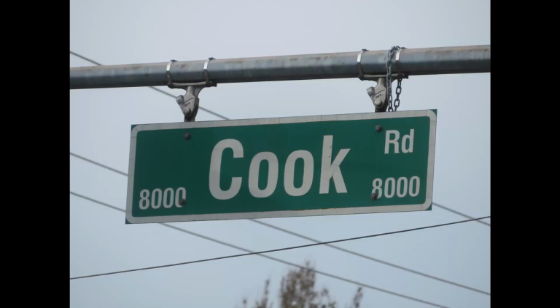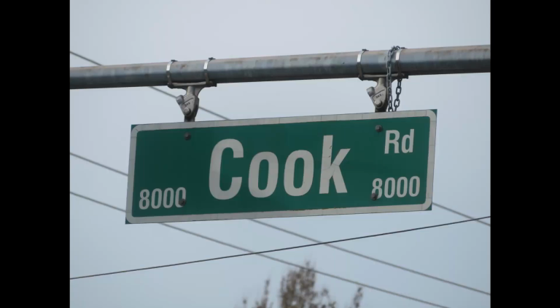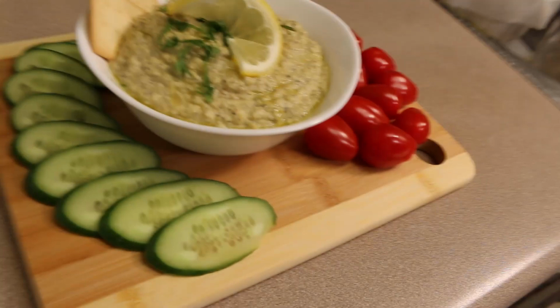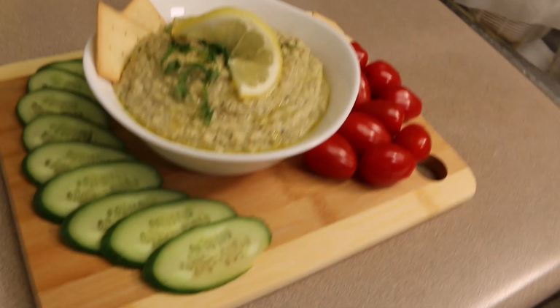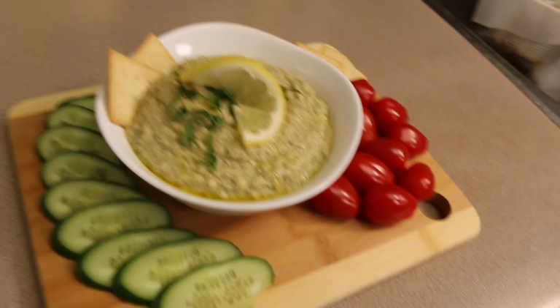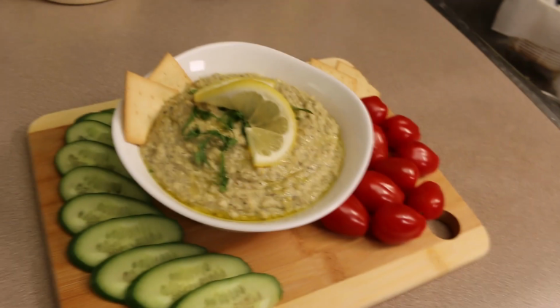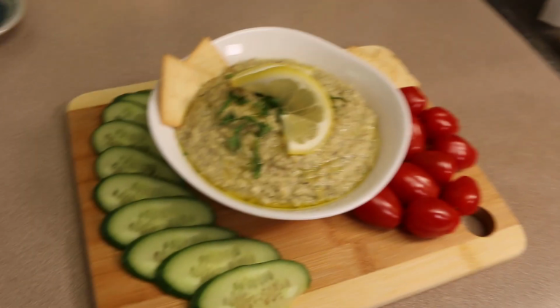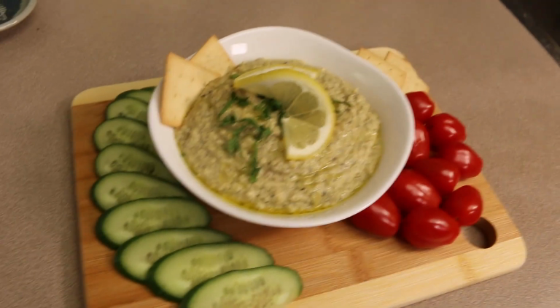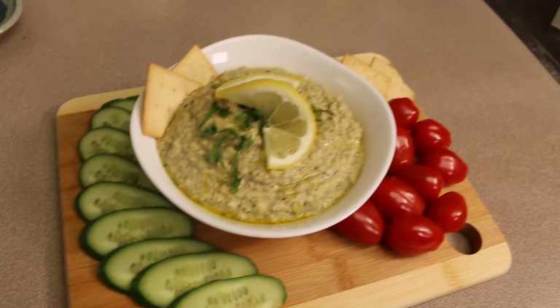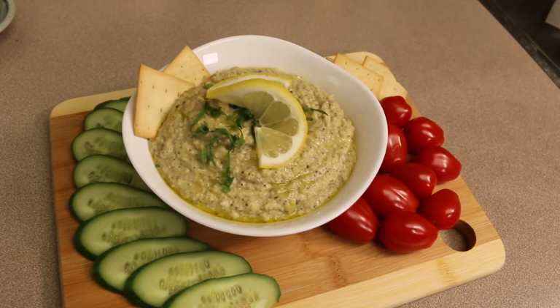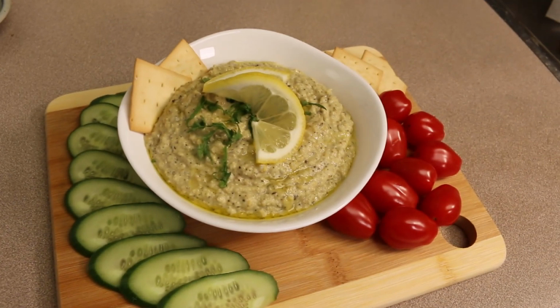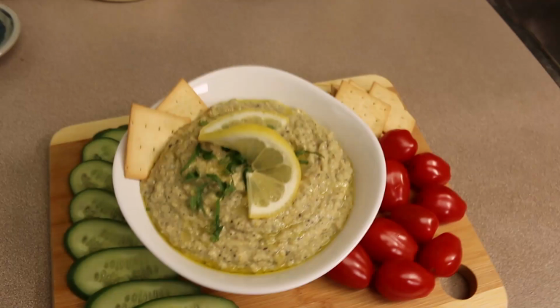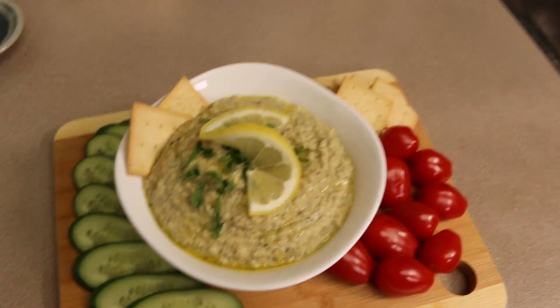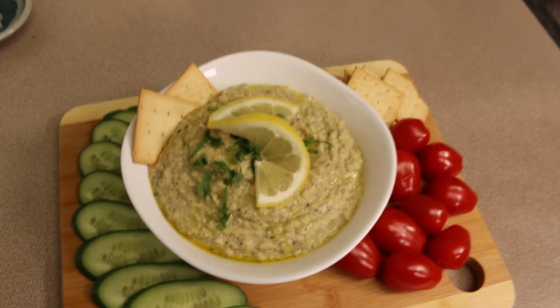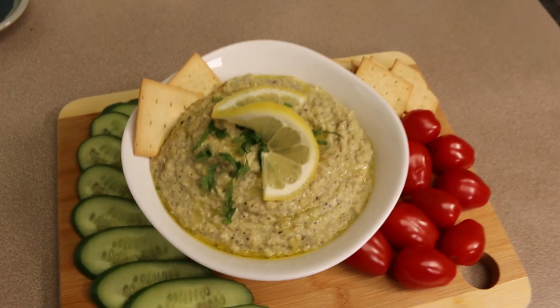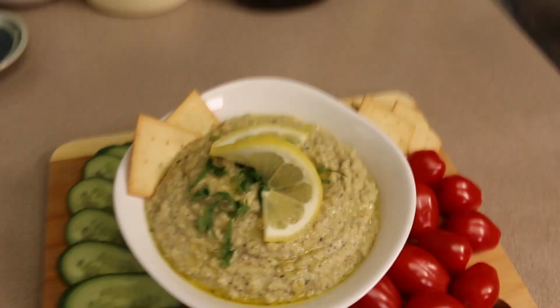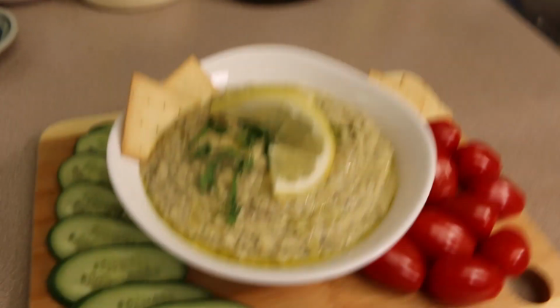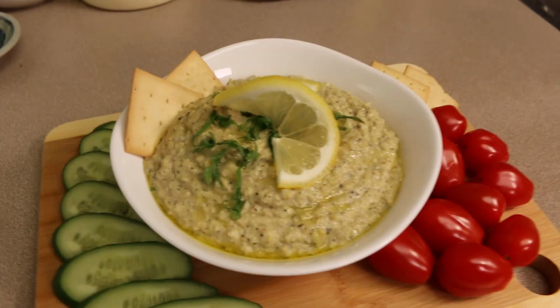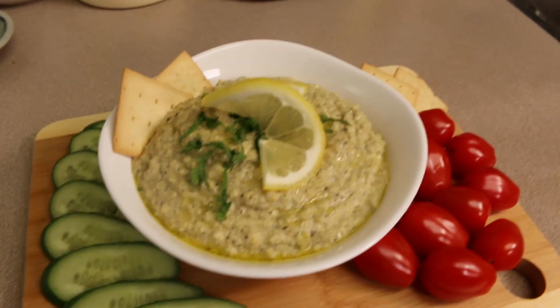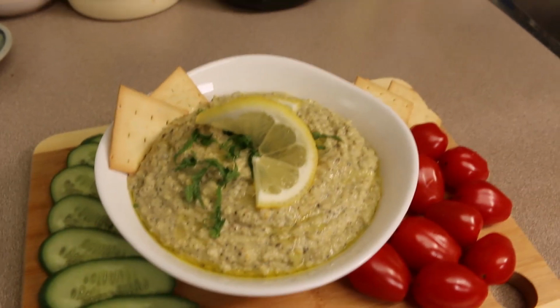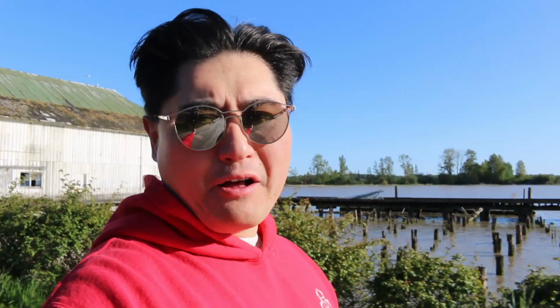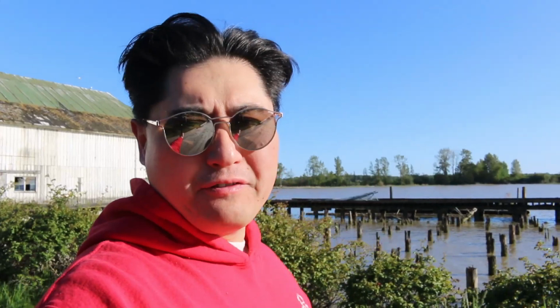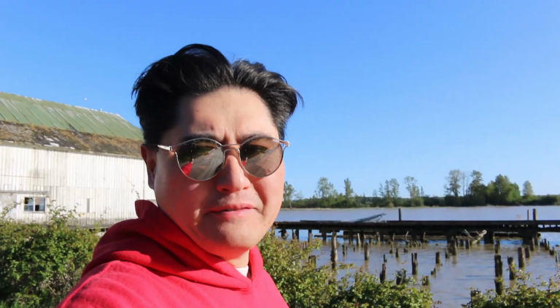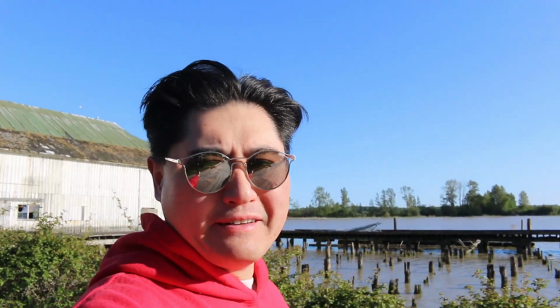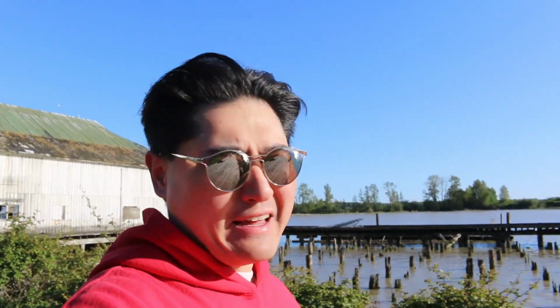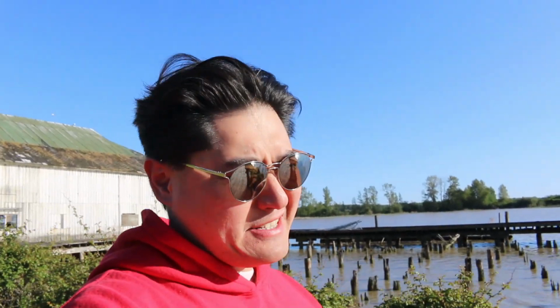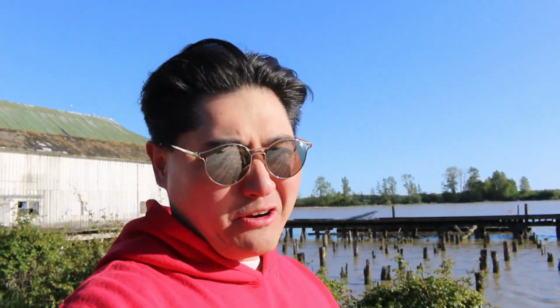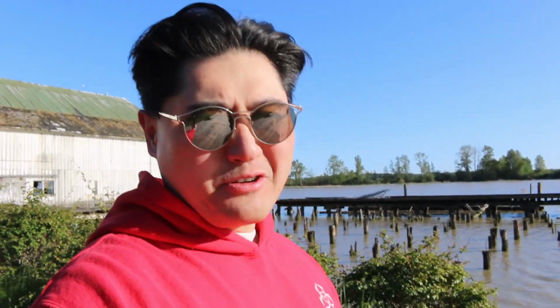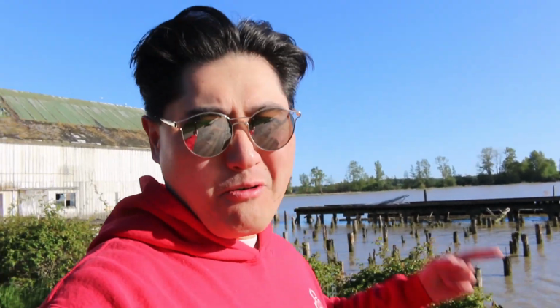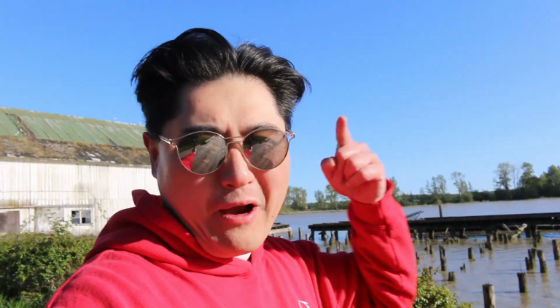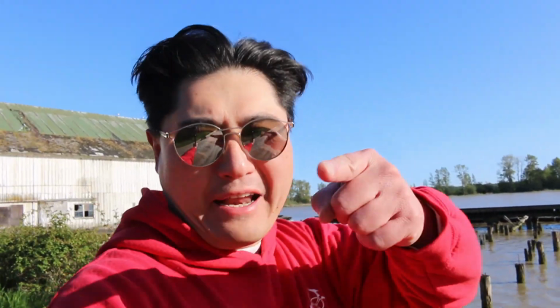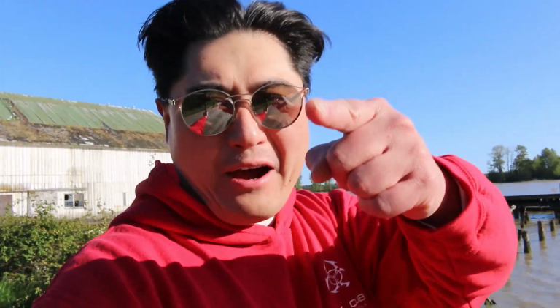Too tired to cook? Let me show you delicious food hacks that I use myself, and it starts right now.